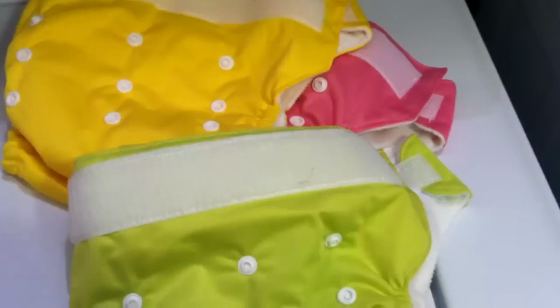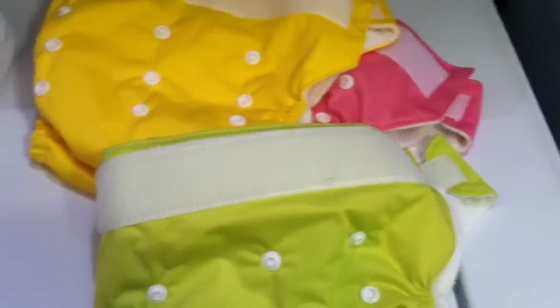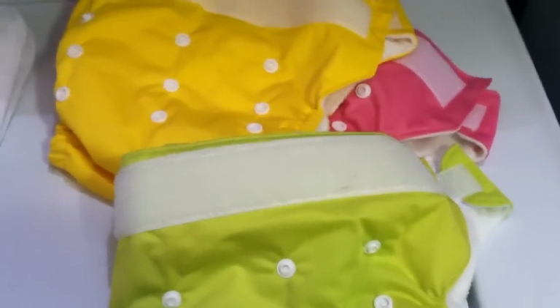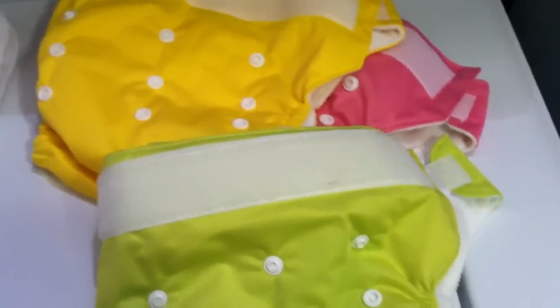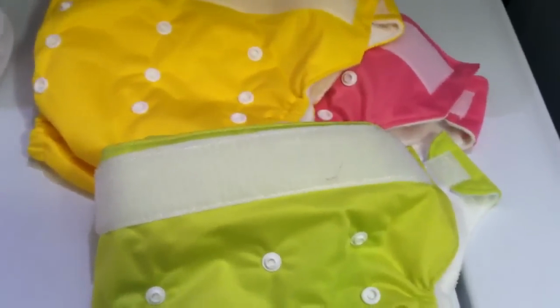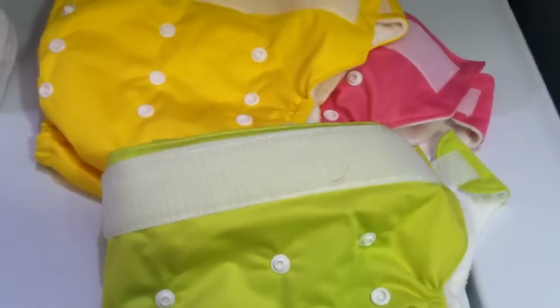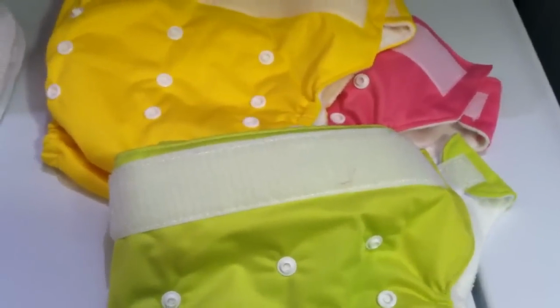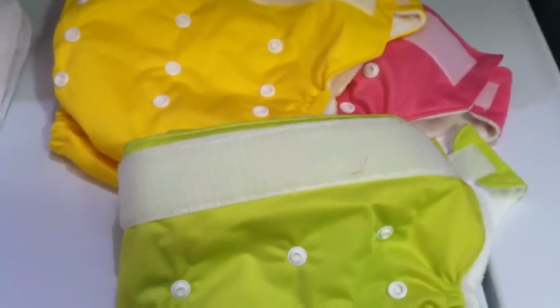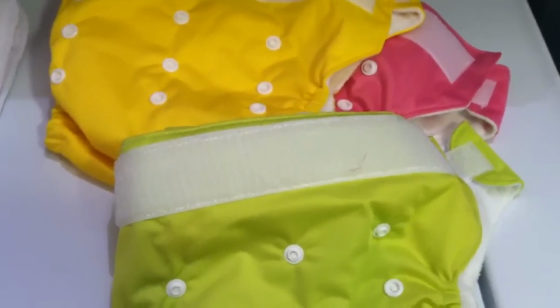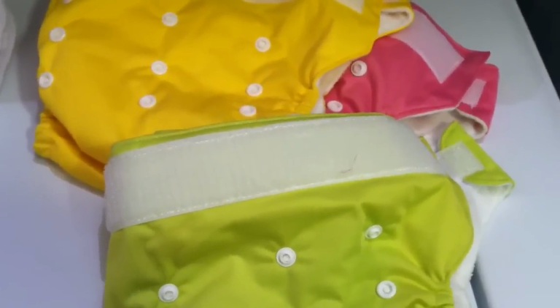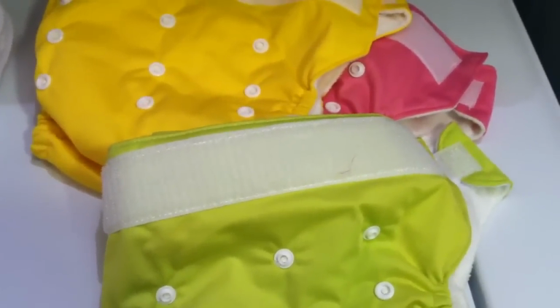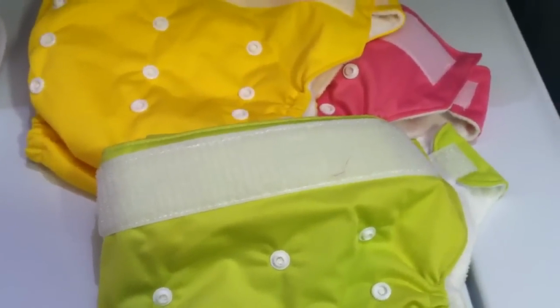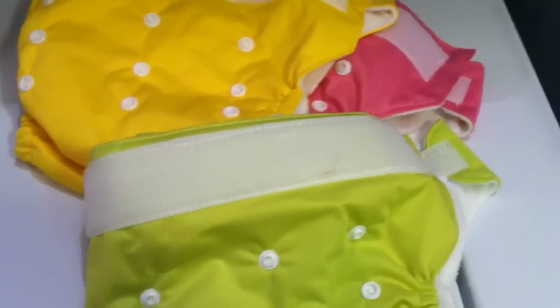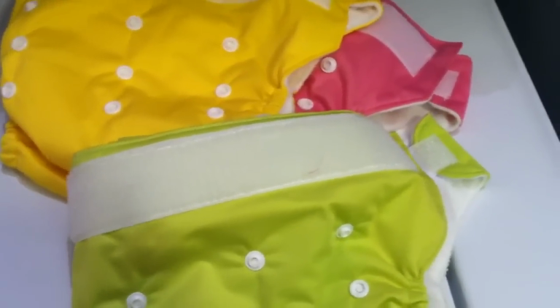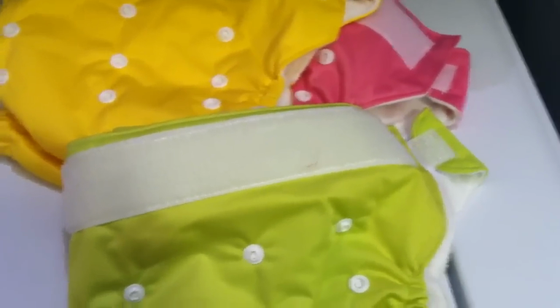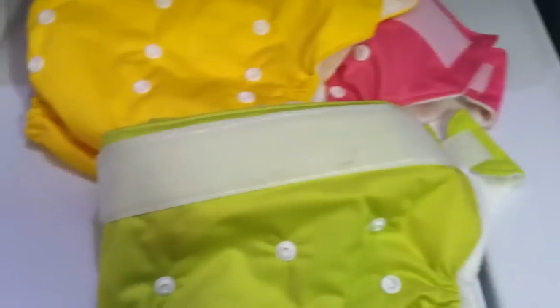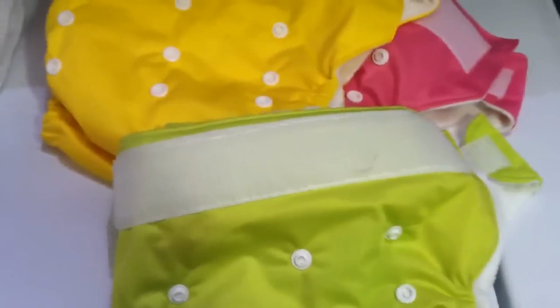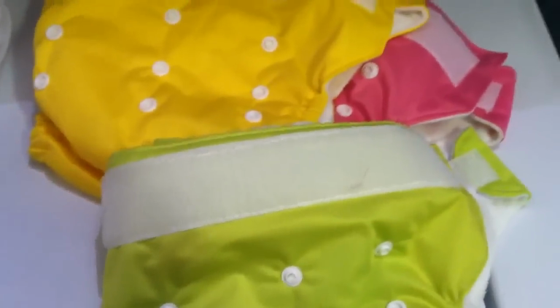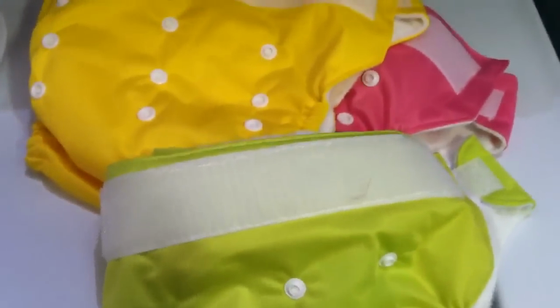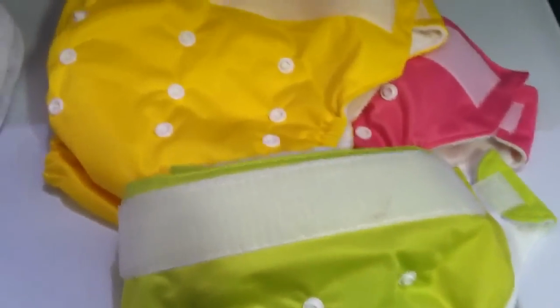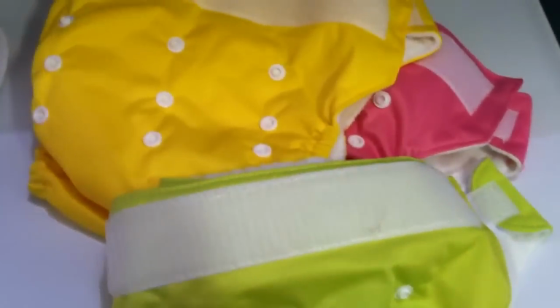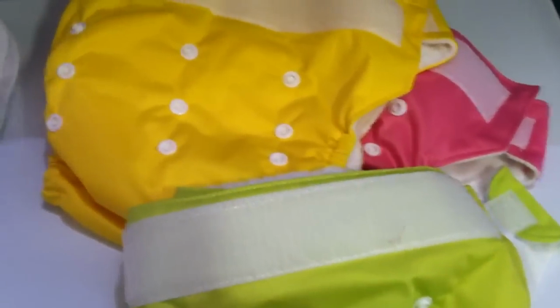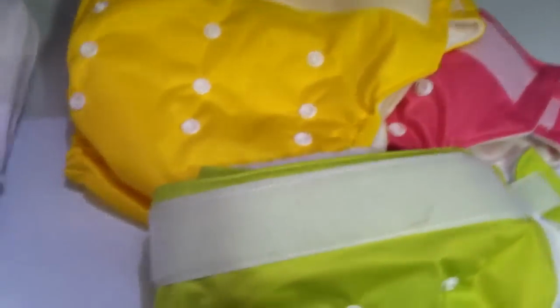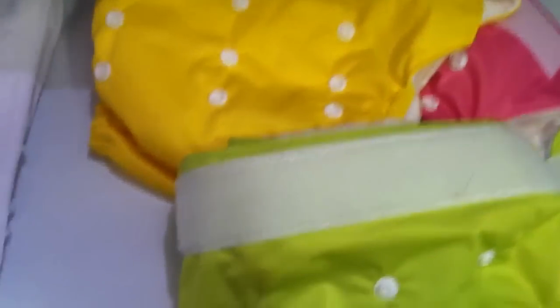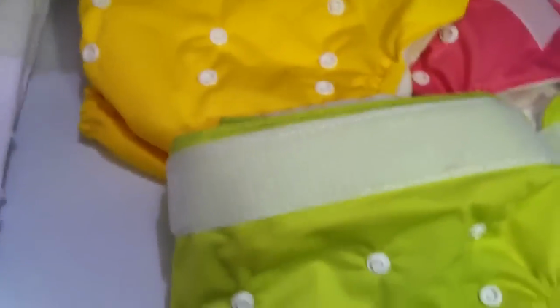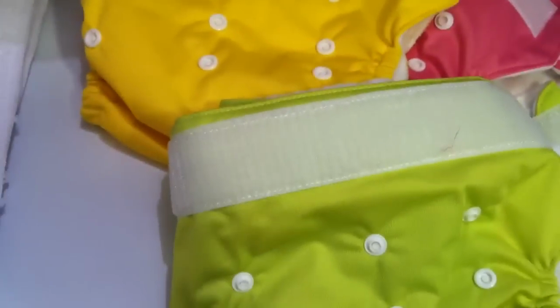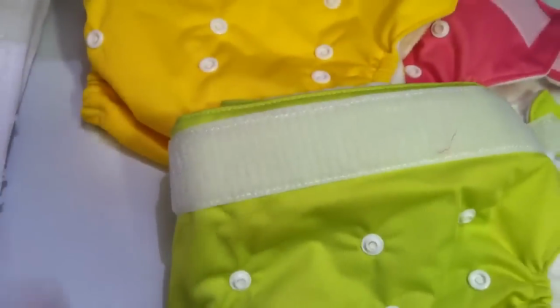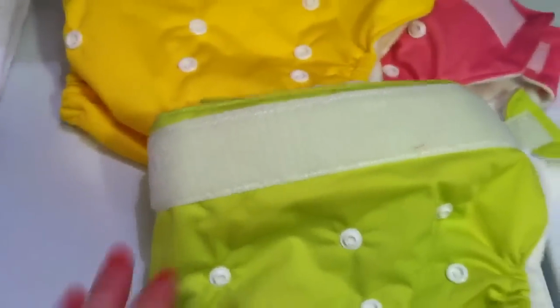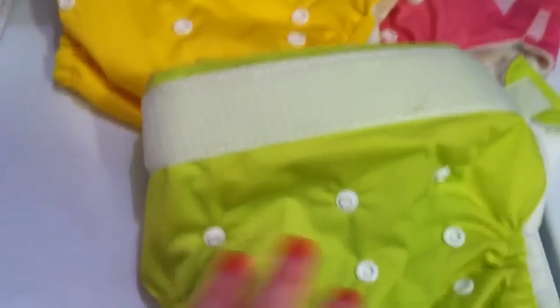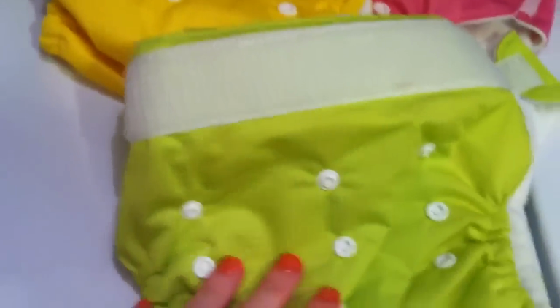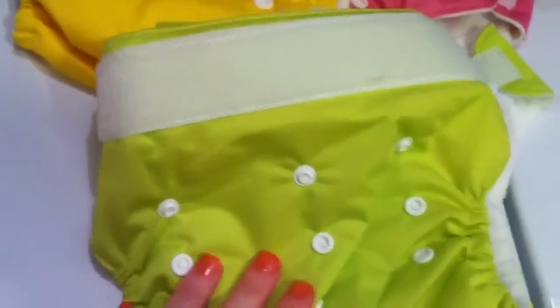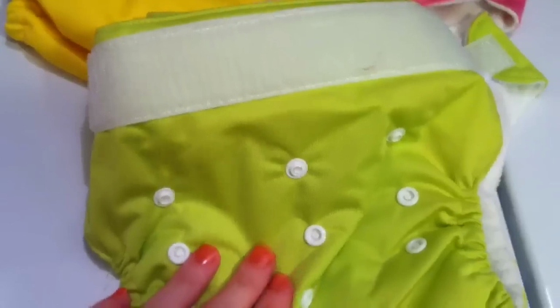Hey everyone, I figured since I had a batch of some new diapers, I would show you how I'm going to prep these before our first use.